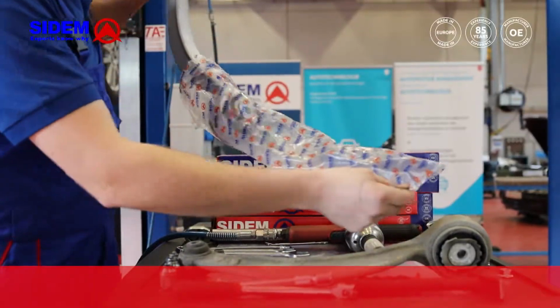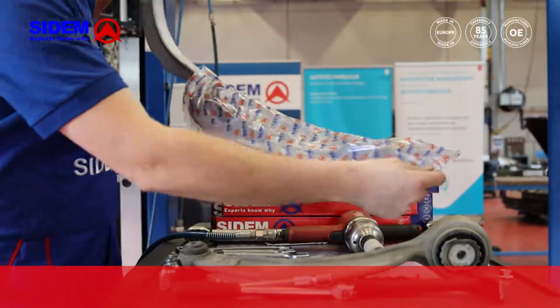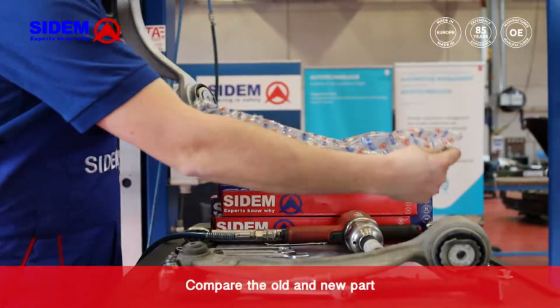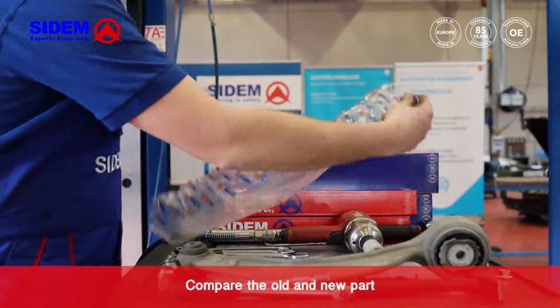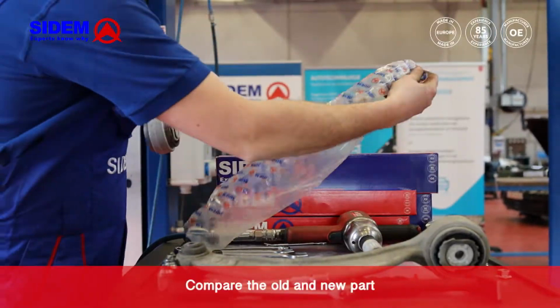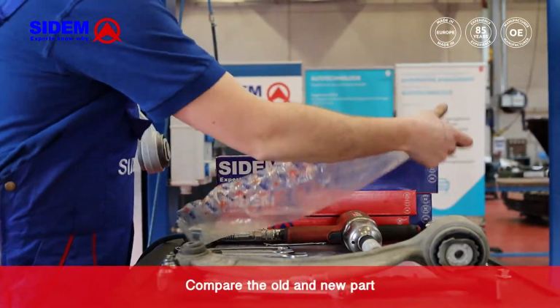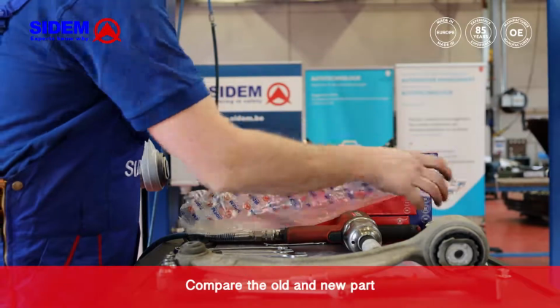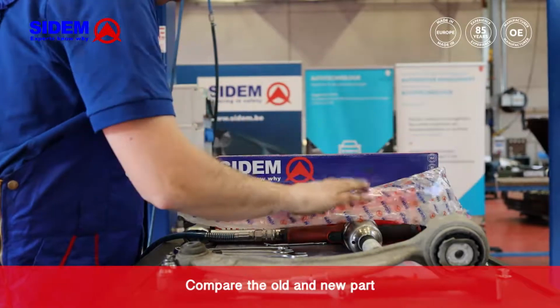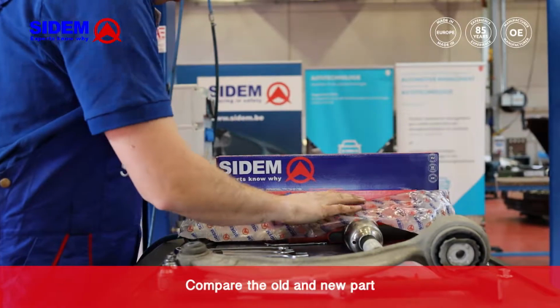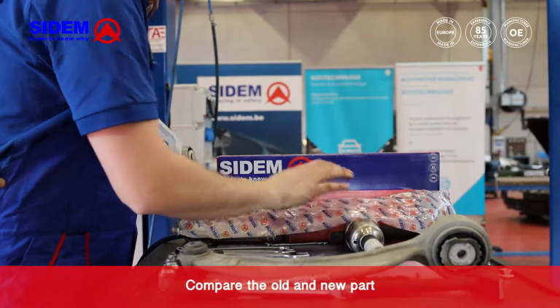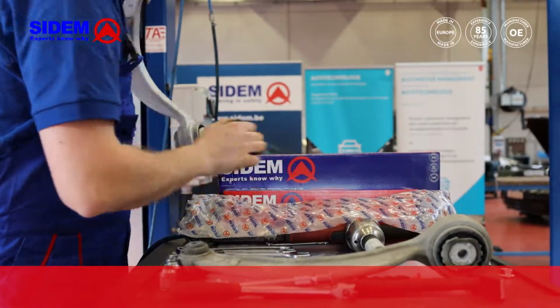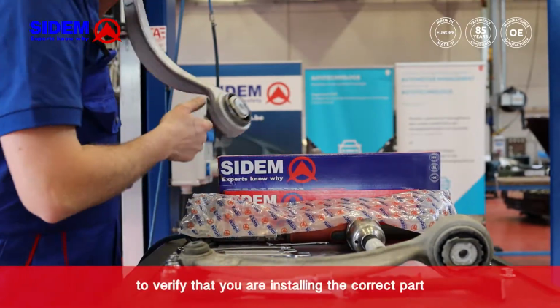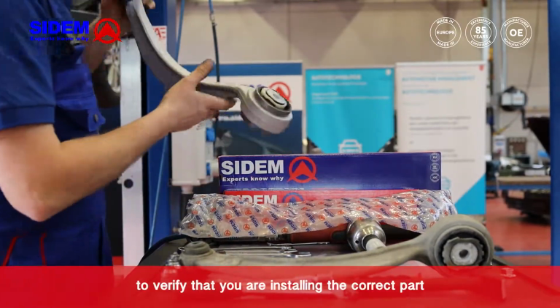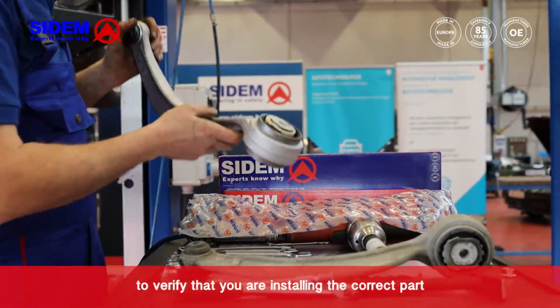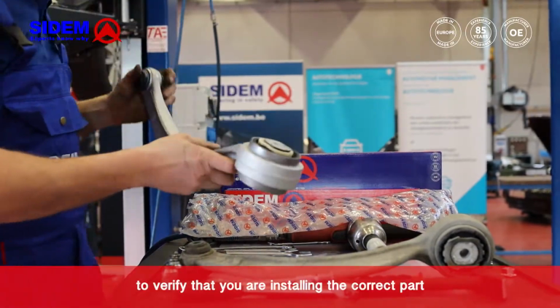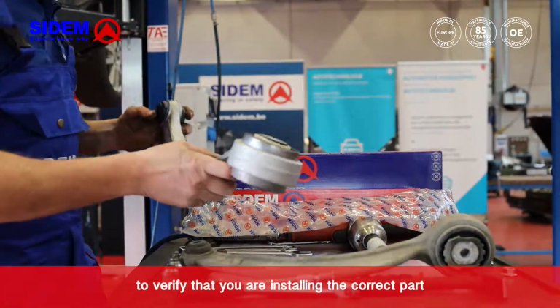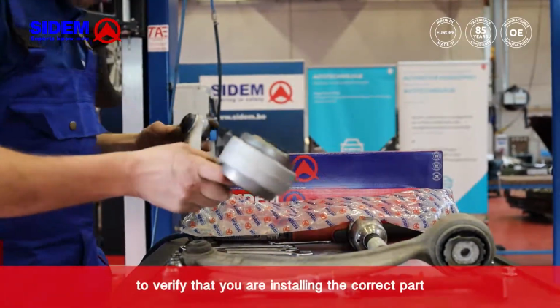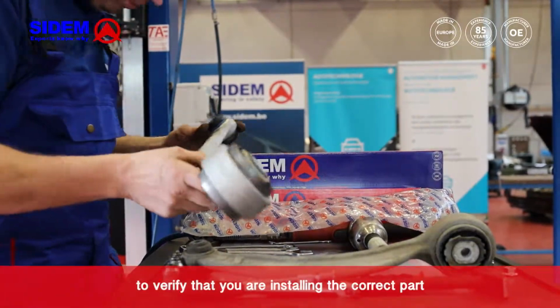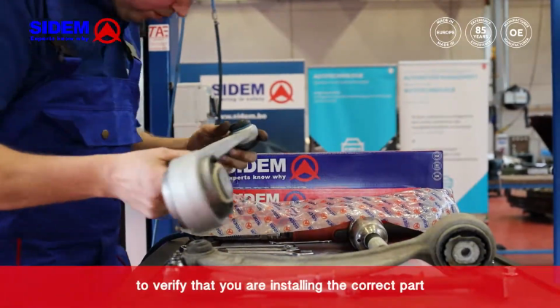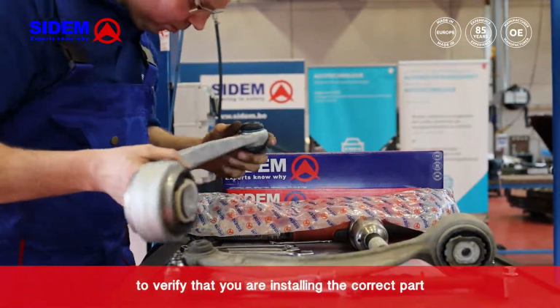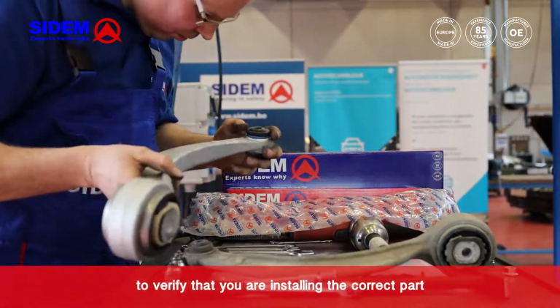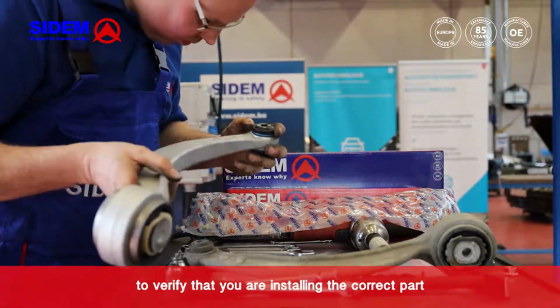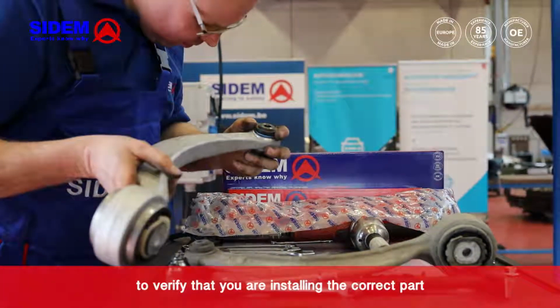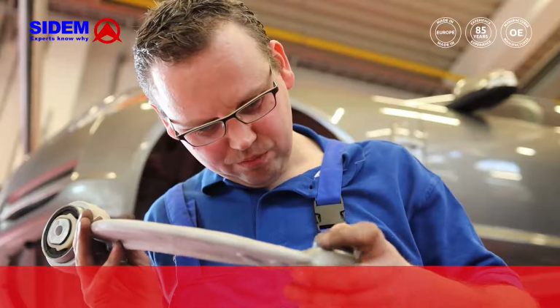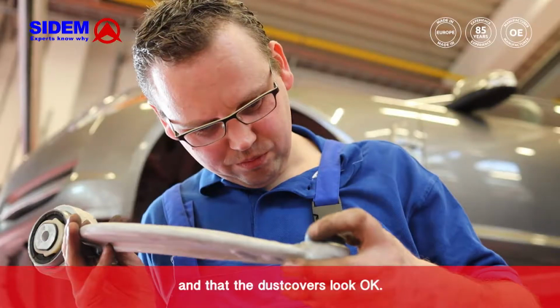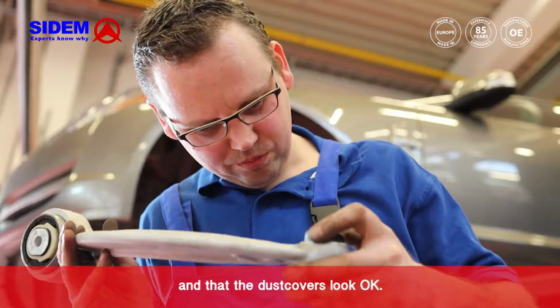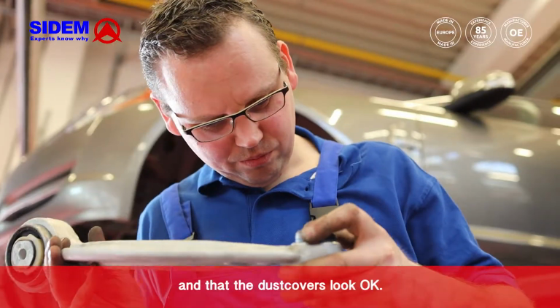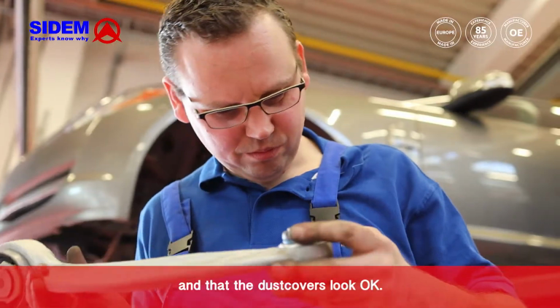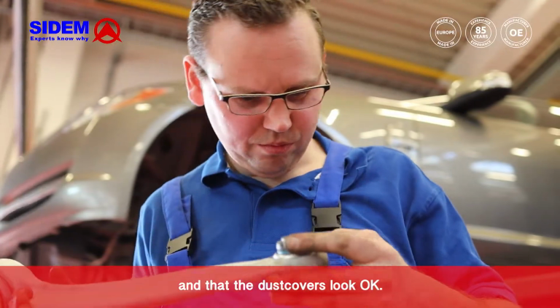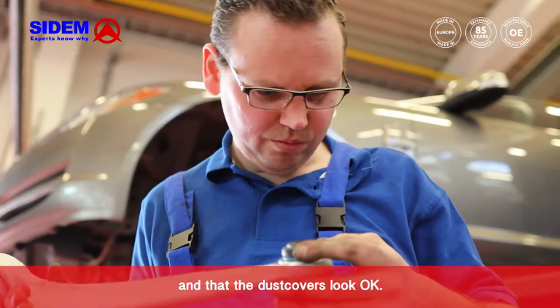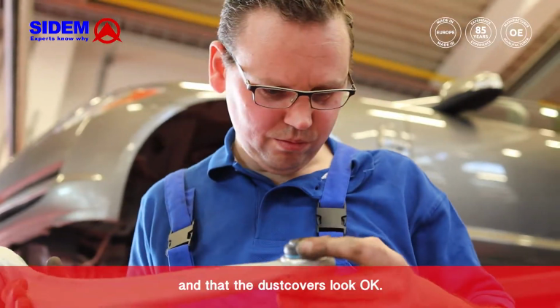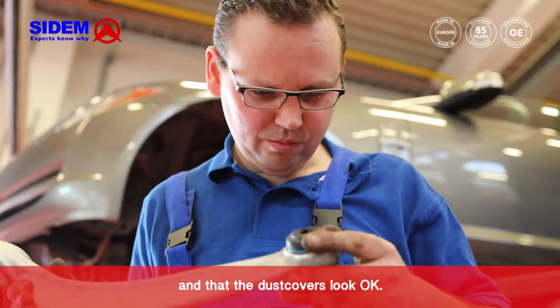Compare the old and the new part to verify that you are installing the correct part and that the dust covers look ok.